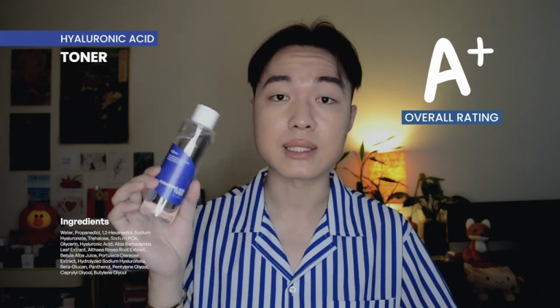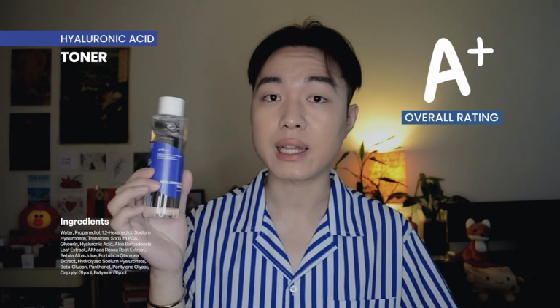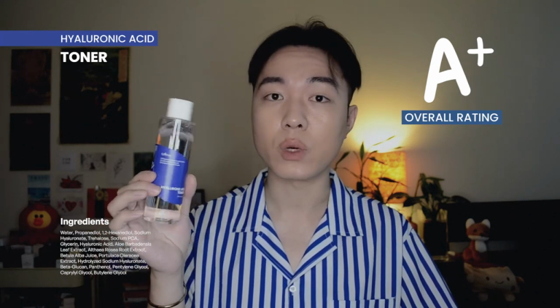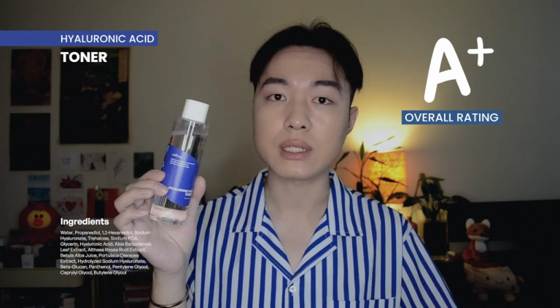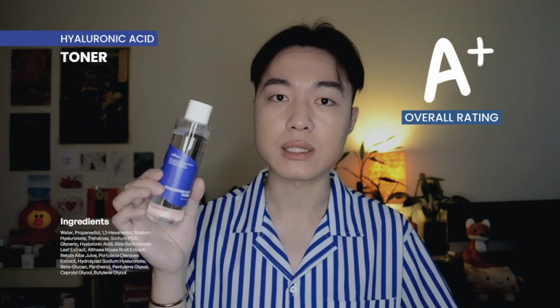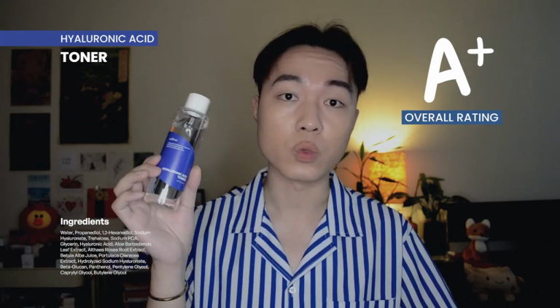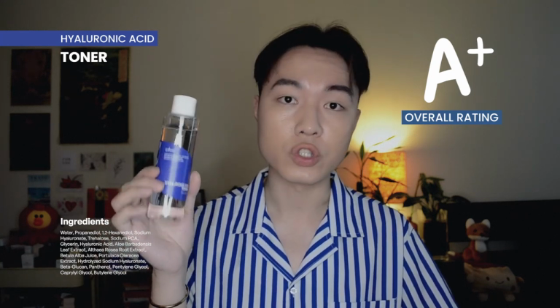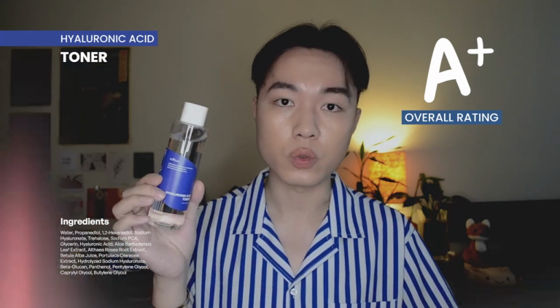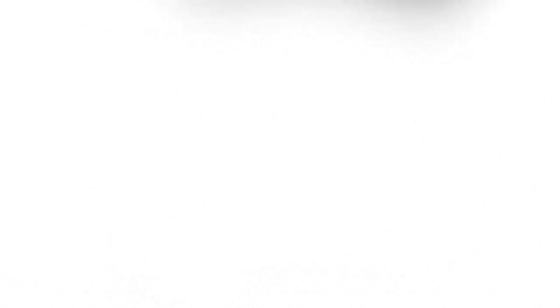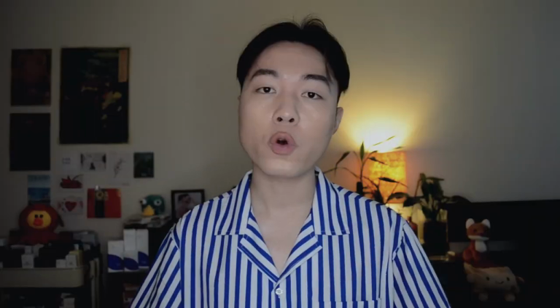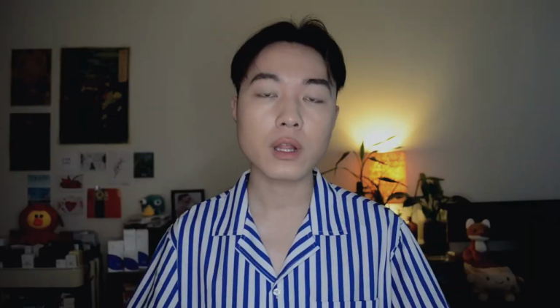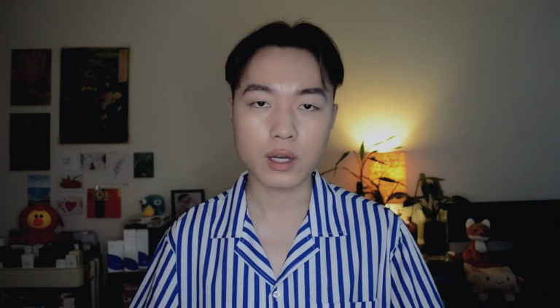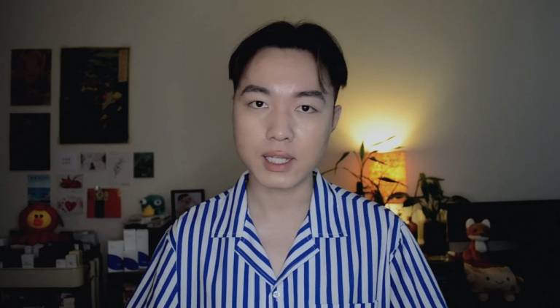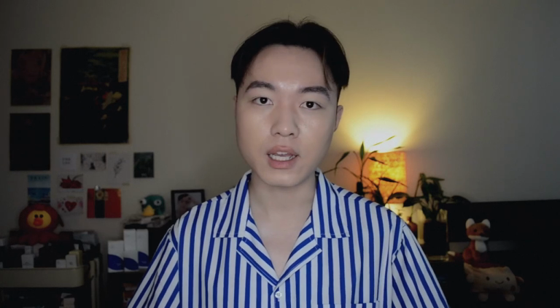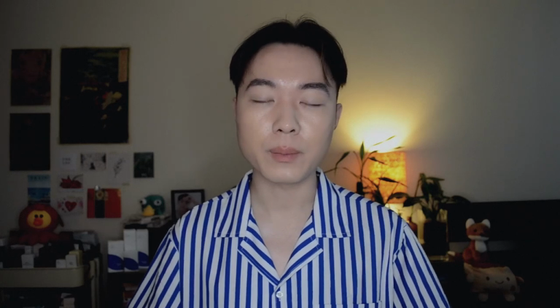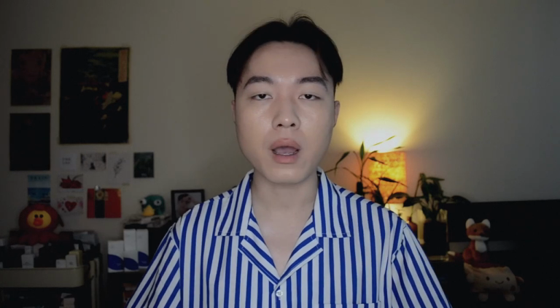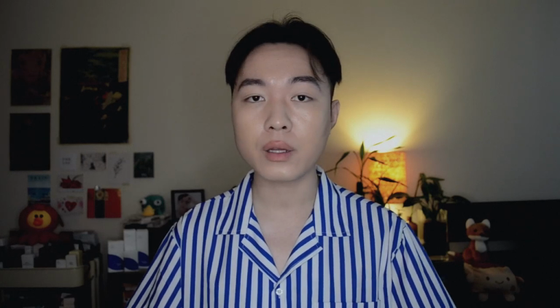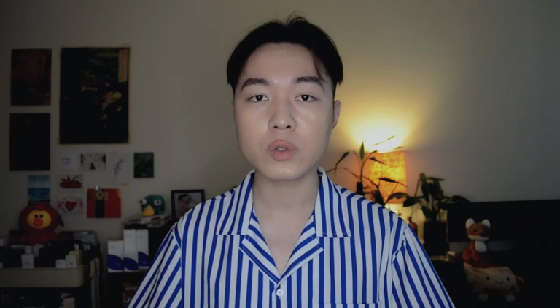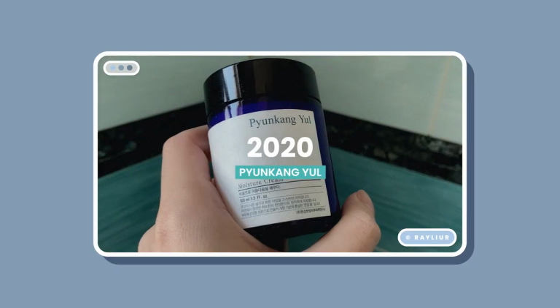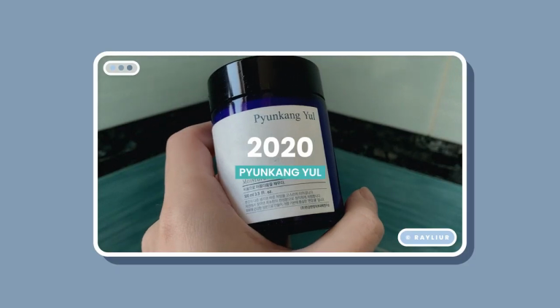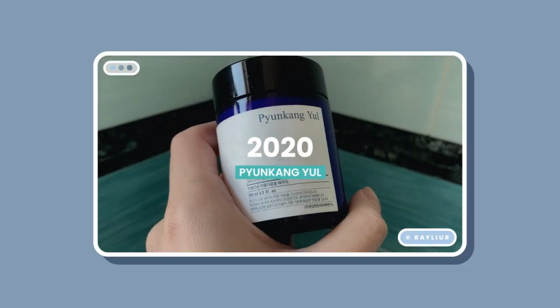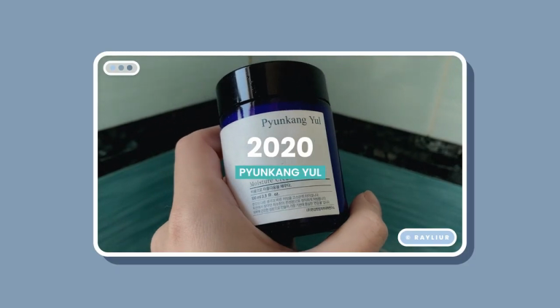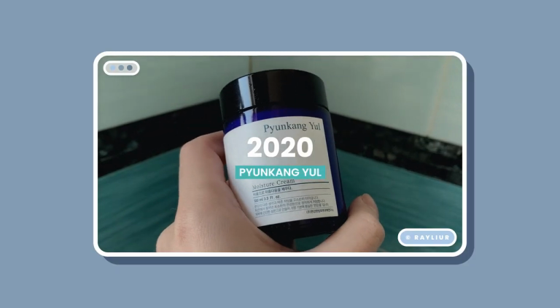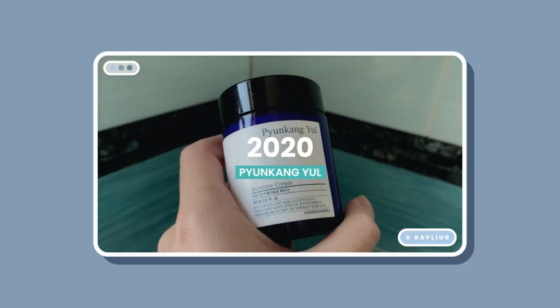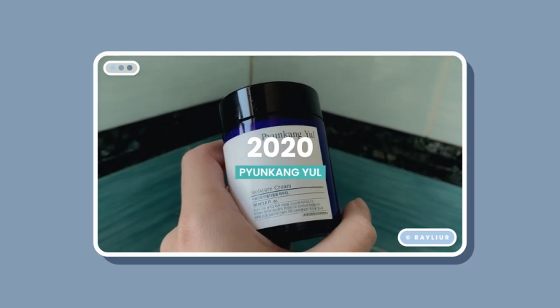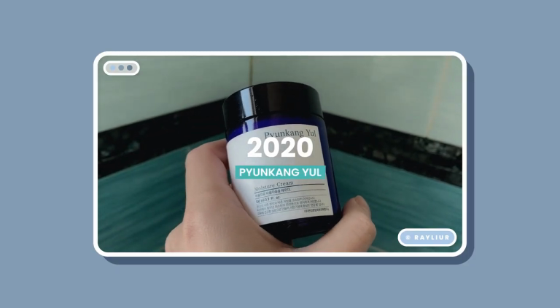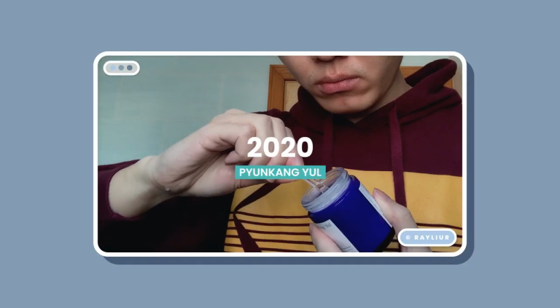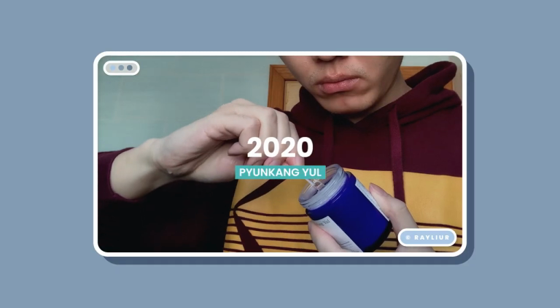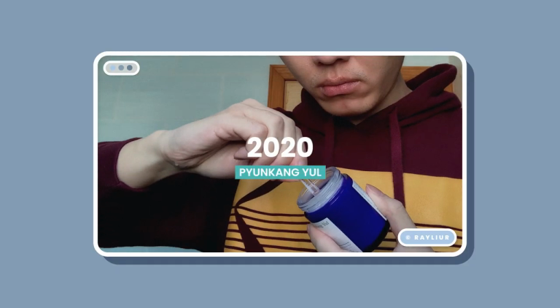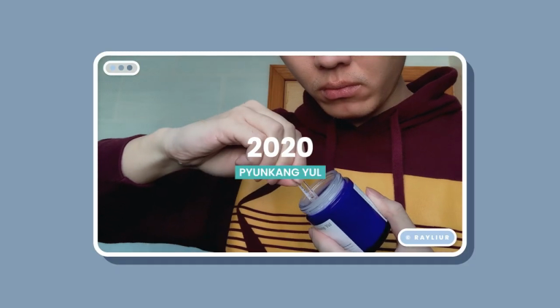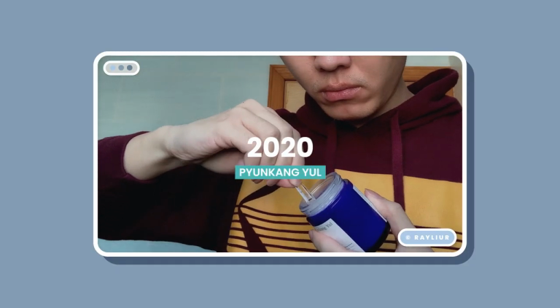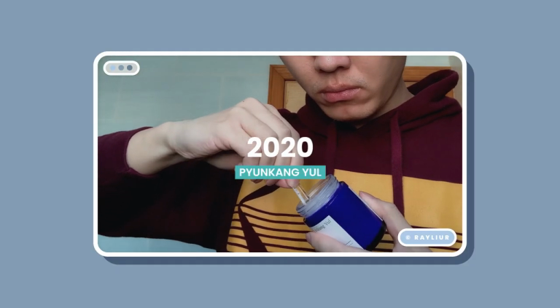But this goes to show that sometimes simple is best. There's really nothing special about this toner and that's why I love it so much. There's no gimmick to it — it's just a very effective toner that does exactly what it says it would do.